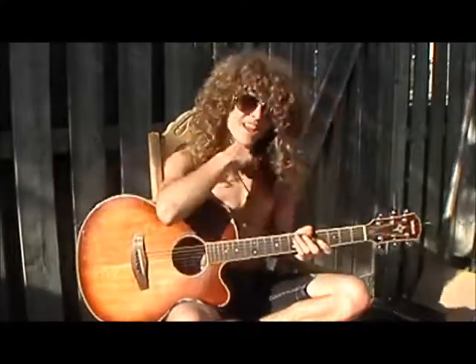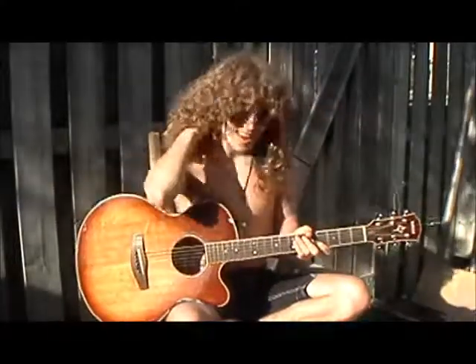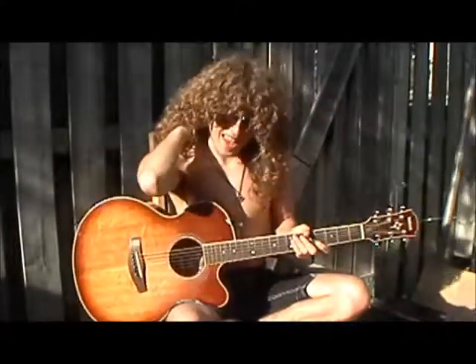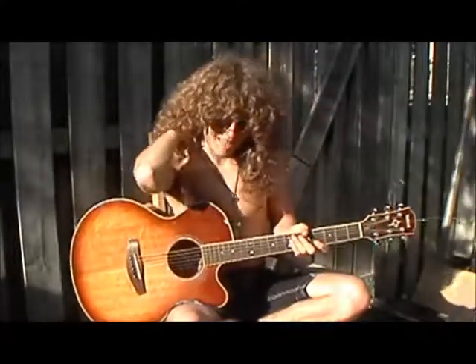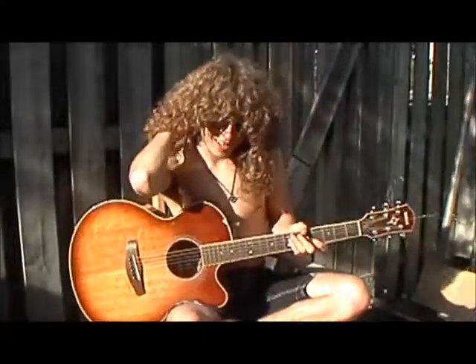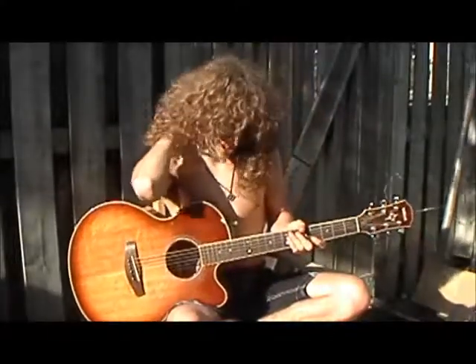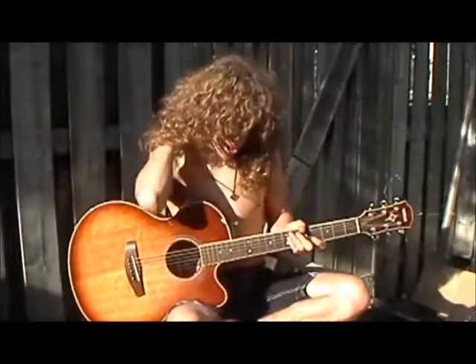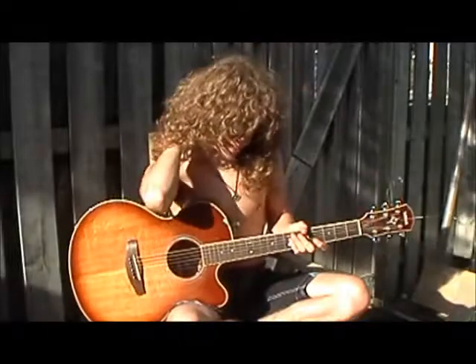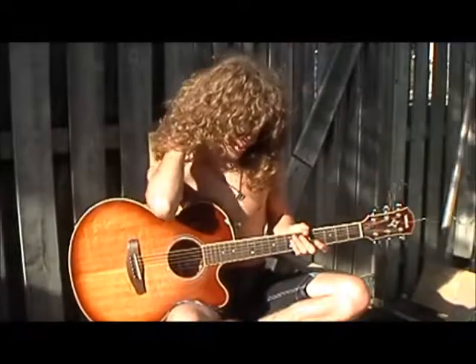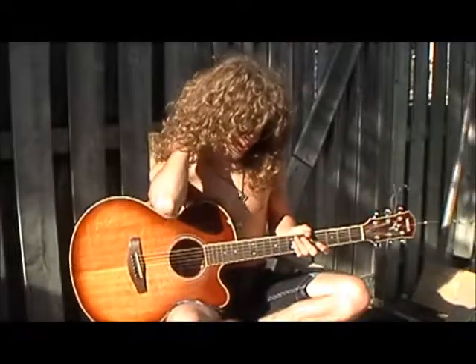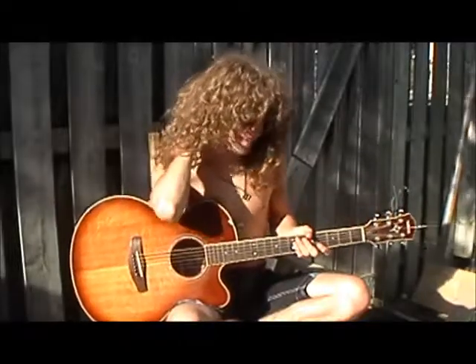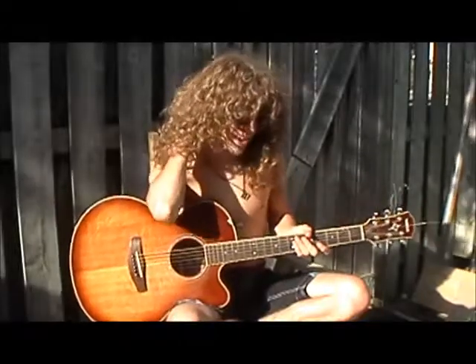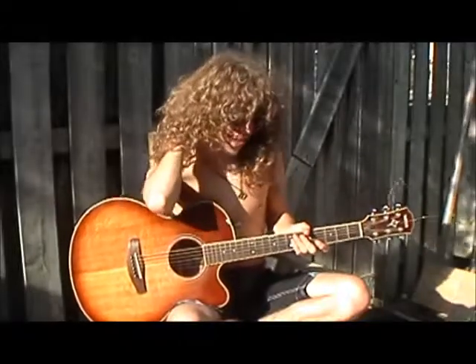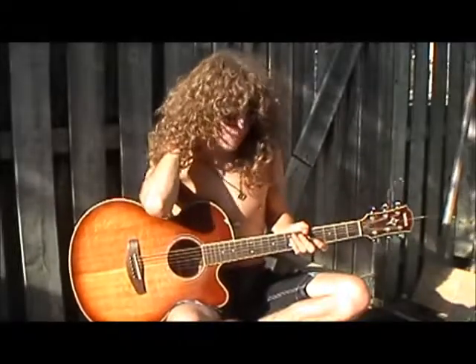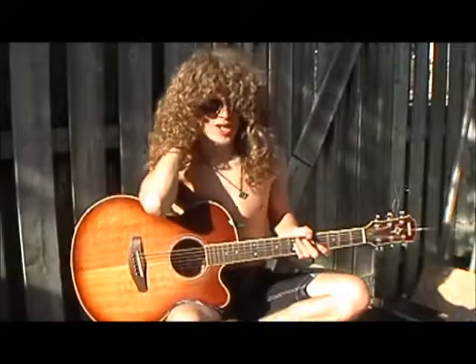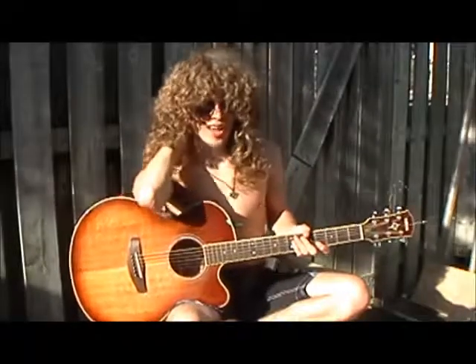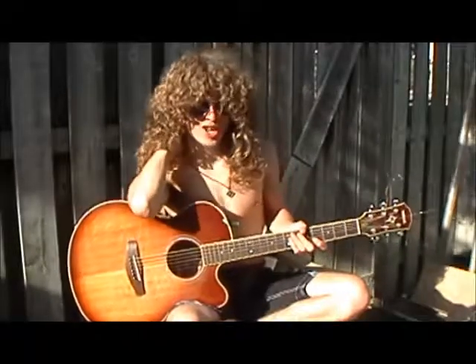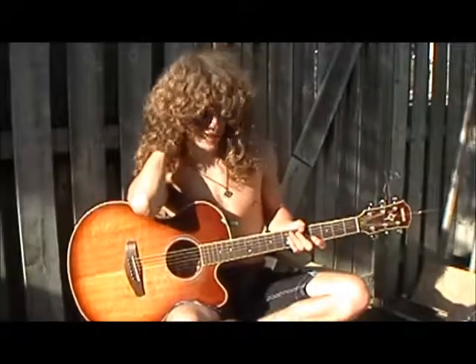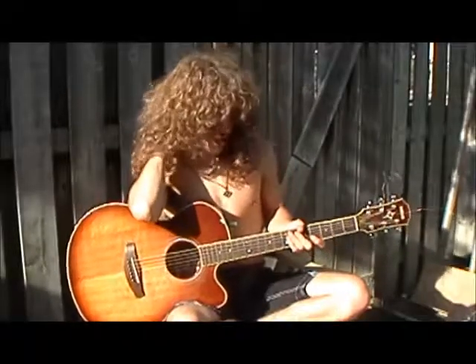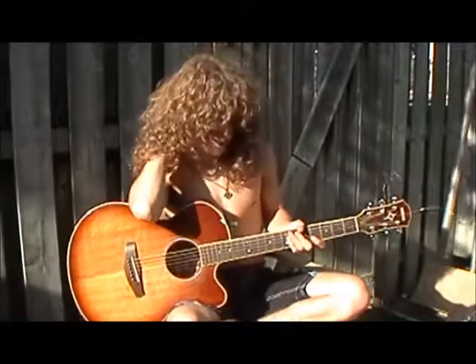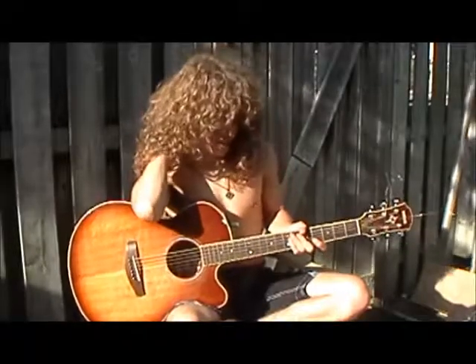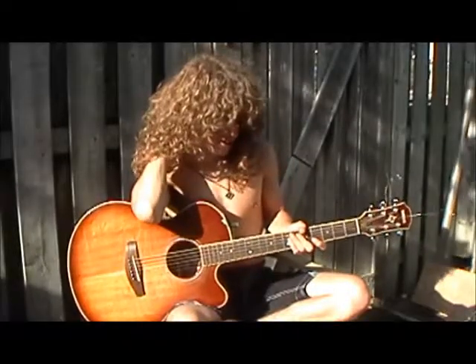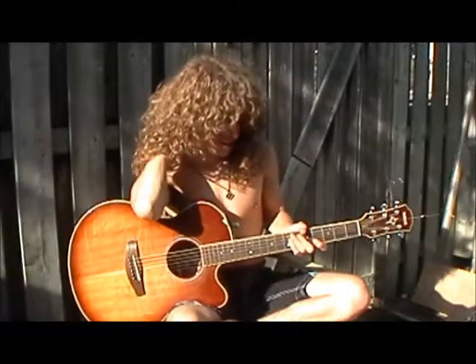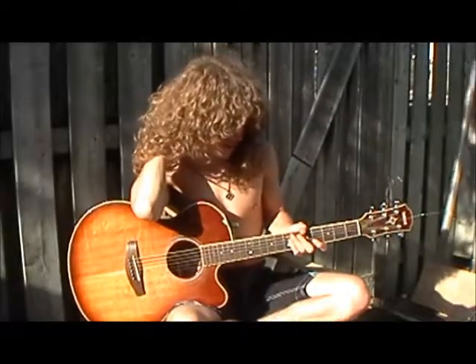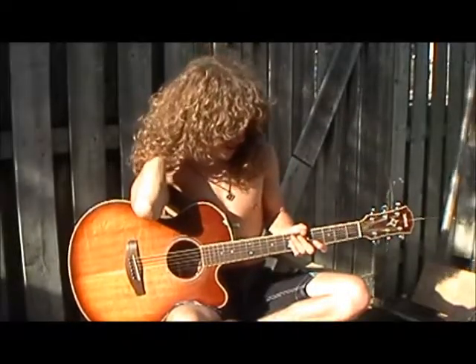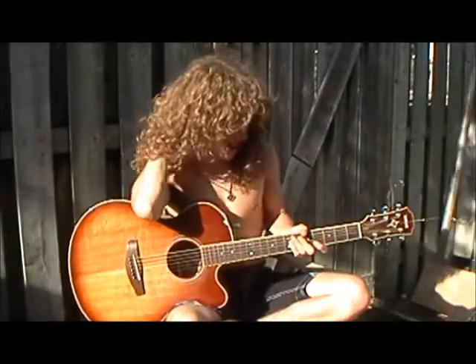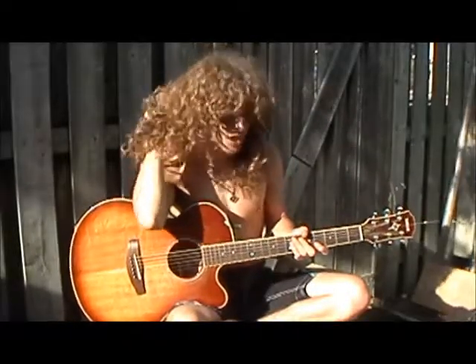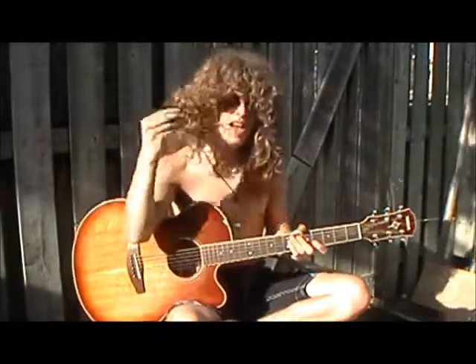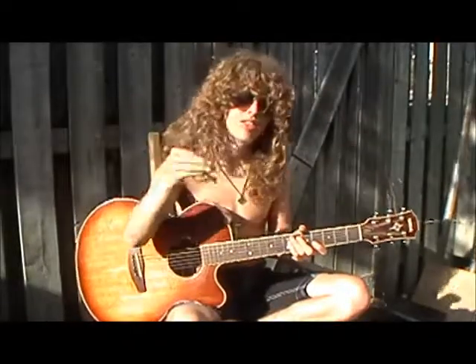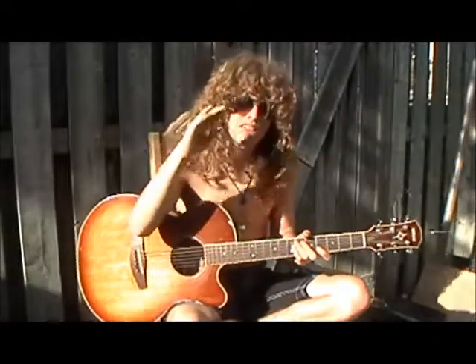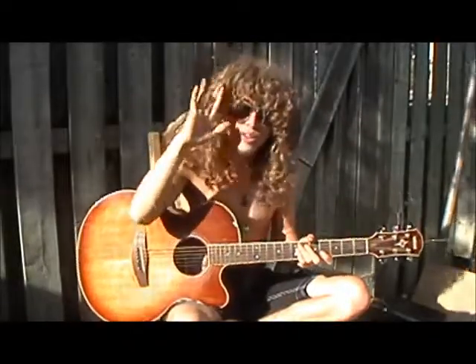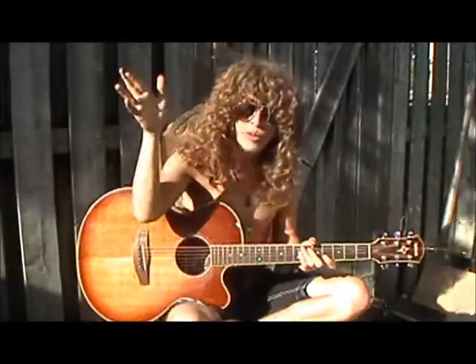There you have it ladies and gentlemen. That's Banana Pancakes by Jack Johnson. I hope you guys dug it and I'll catch you guys on the next one.